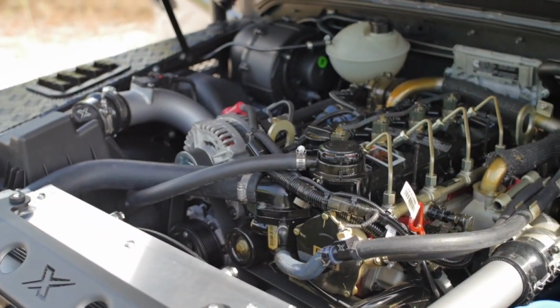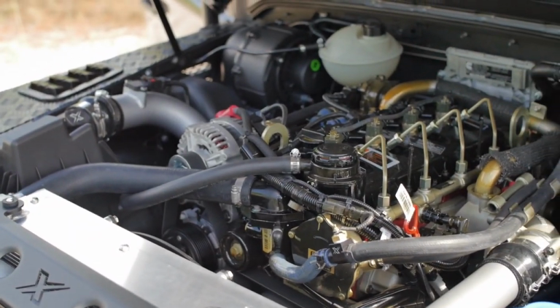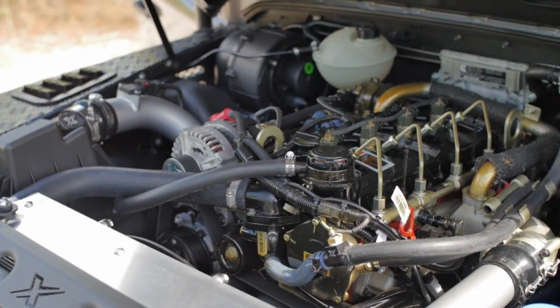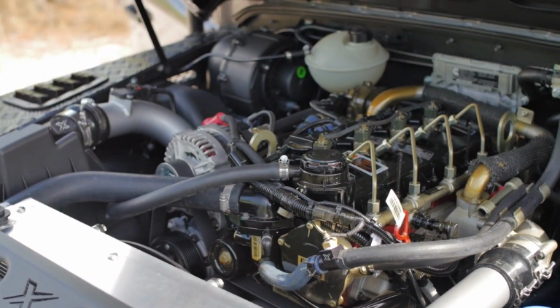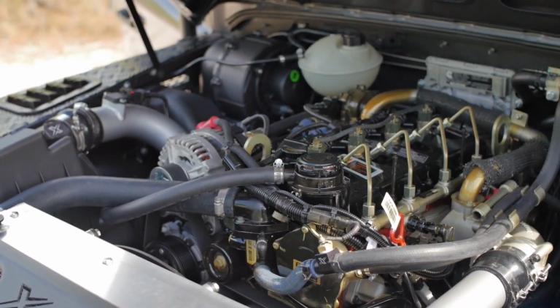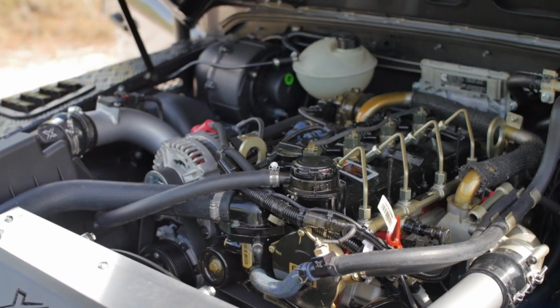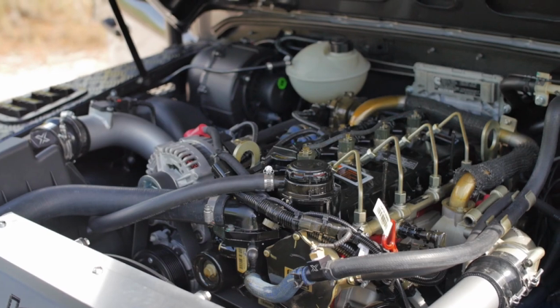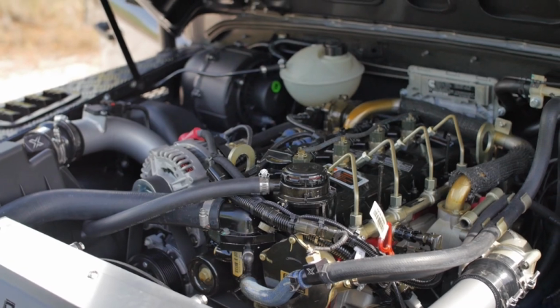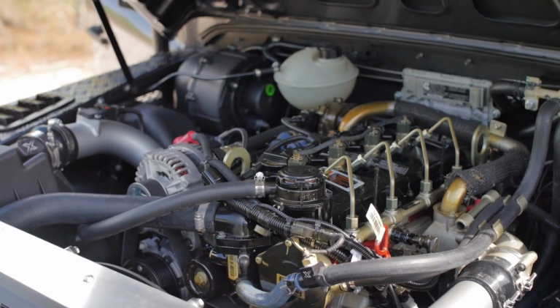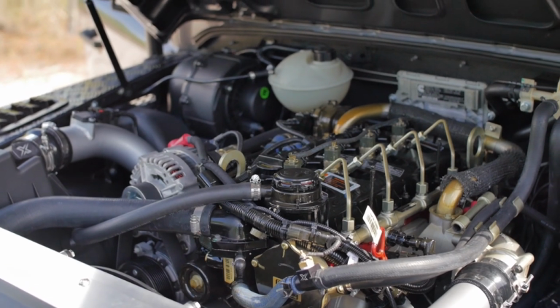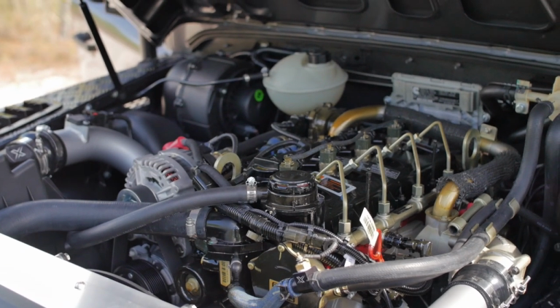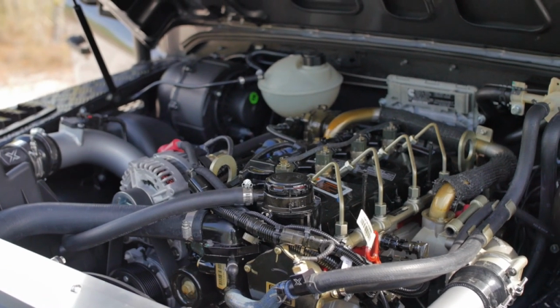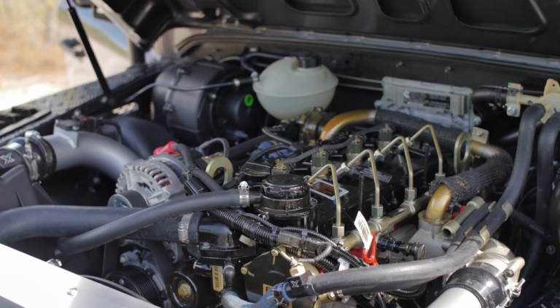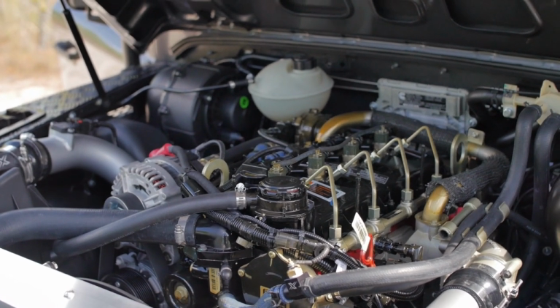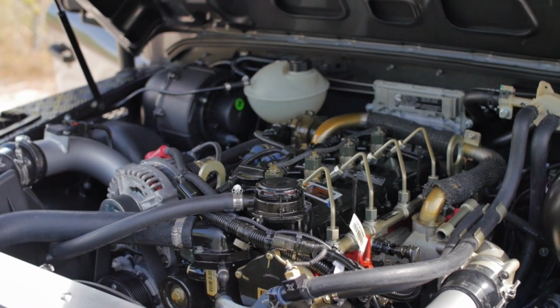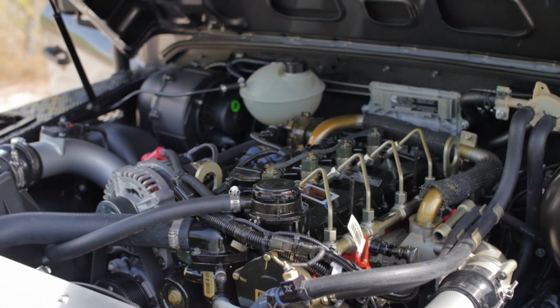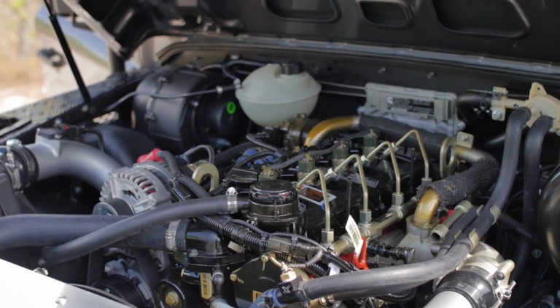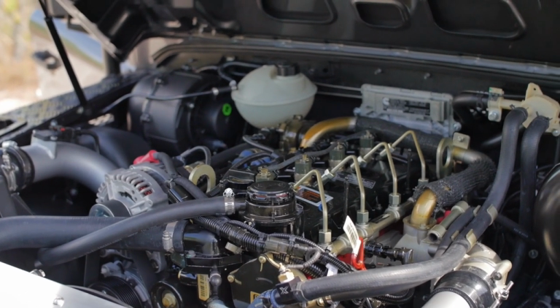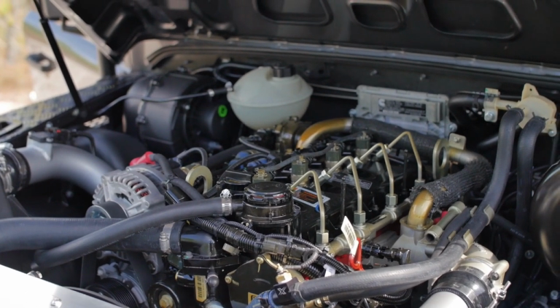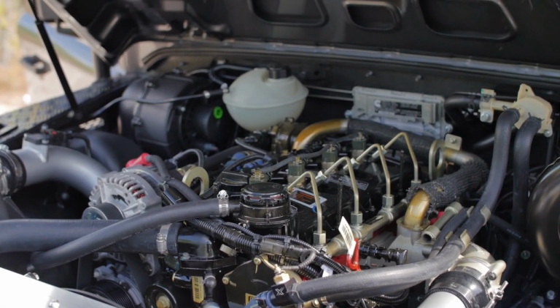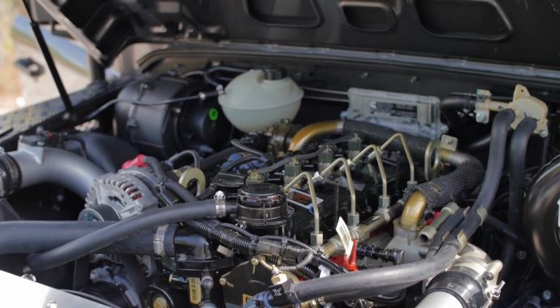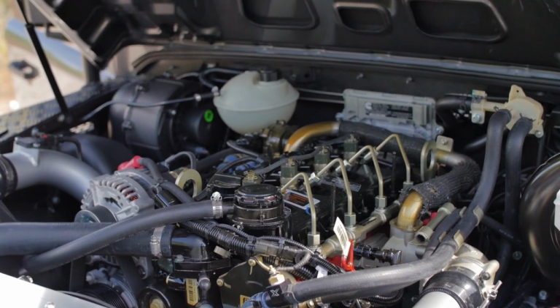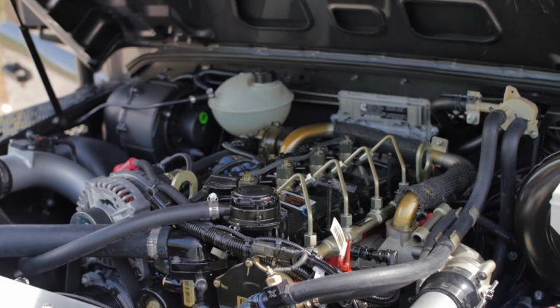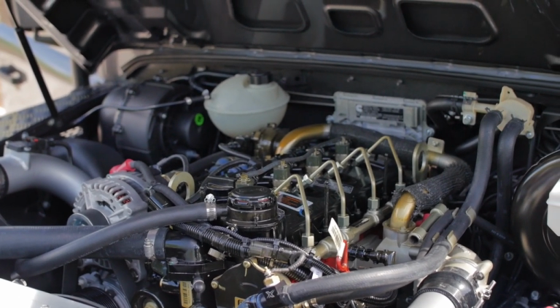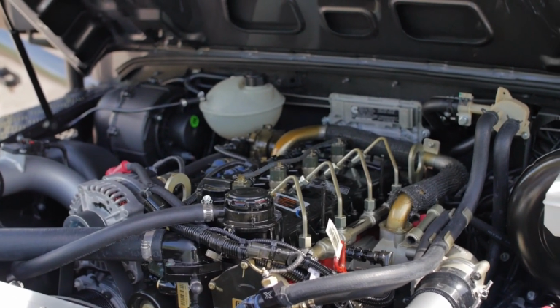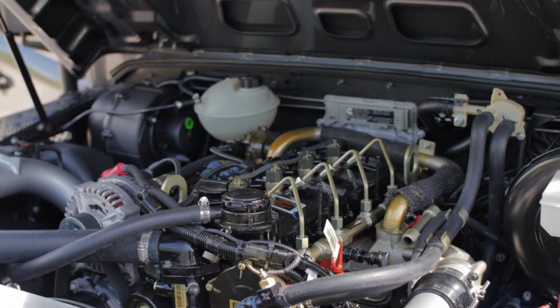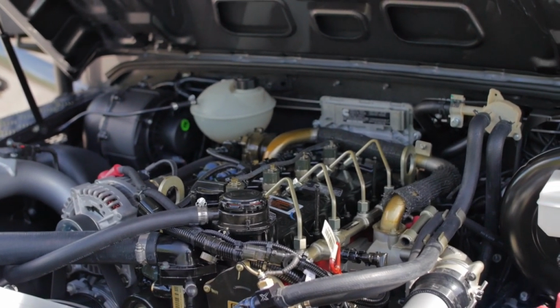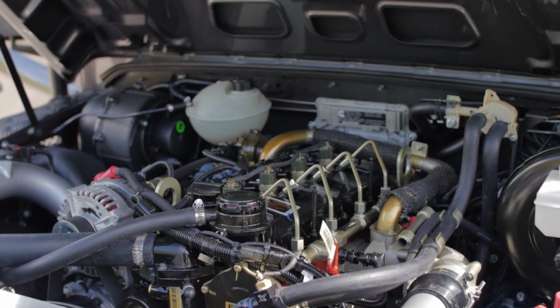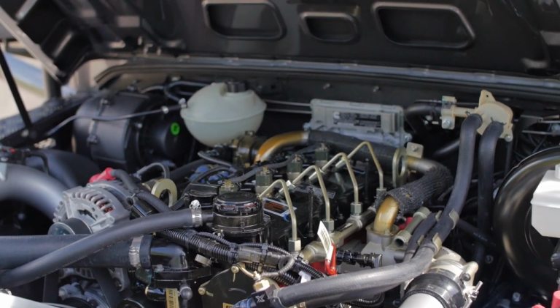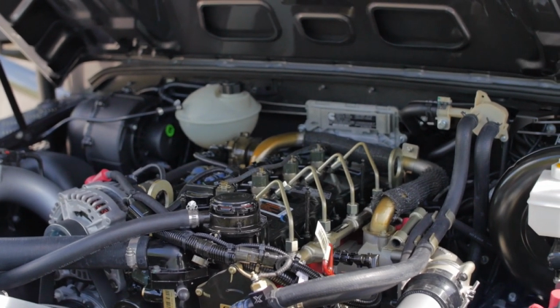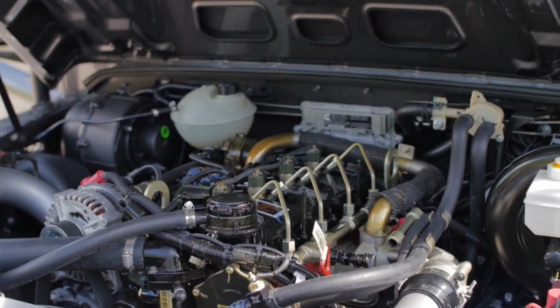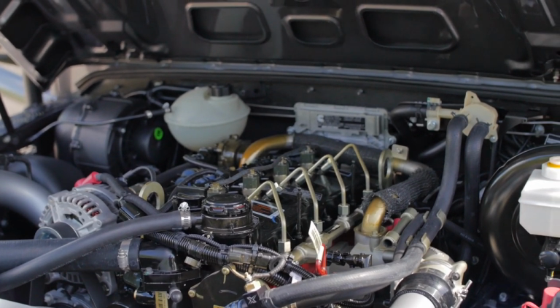Peacemaker is powered by the 2.8 diesel Cummins motor, which is mated to a five-speed manual transmission.